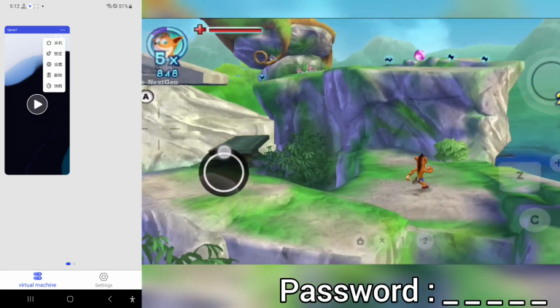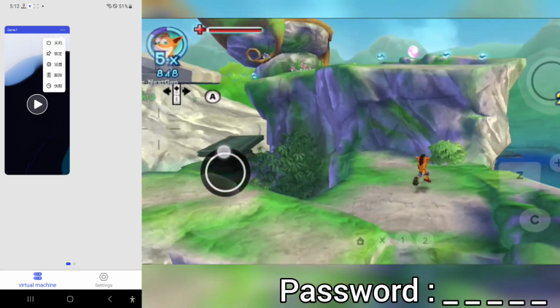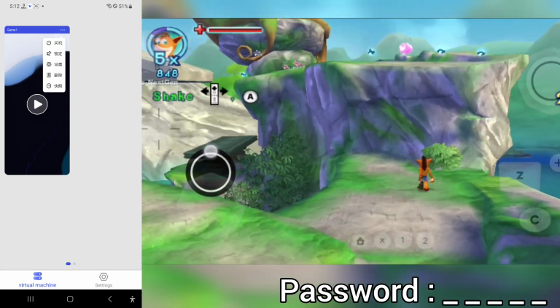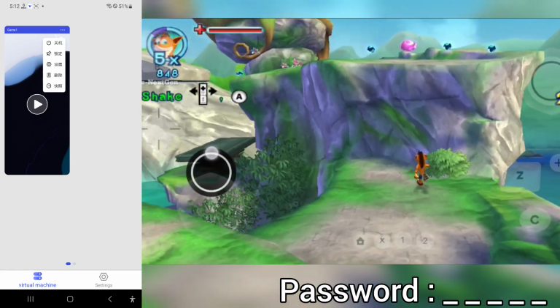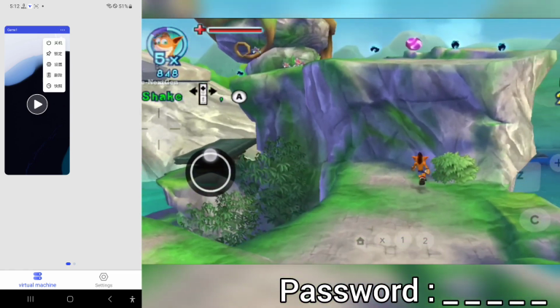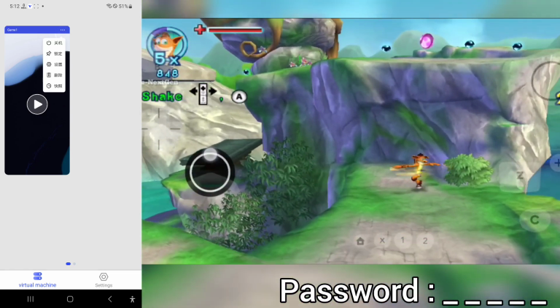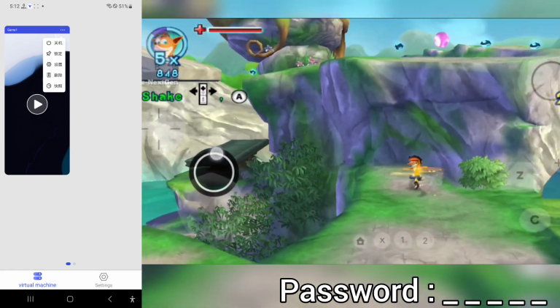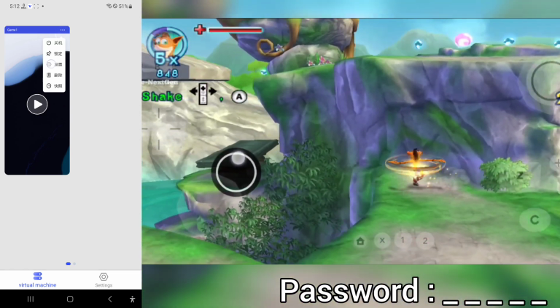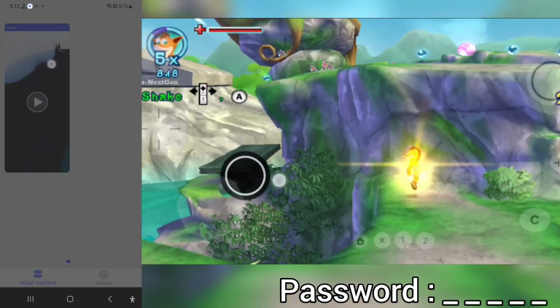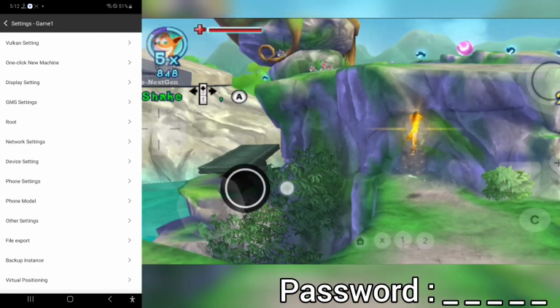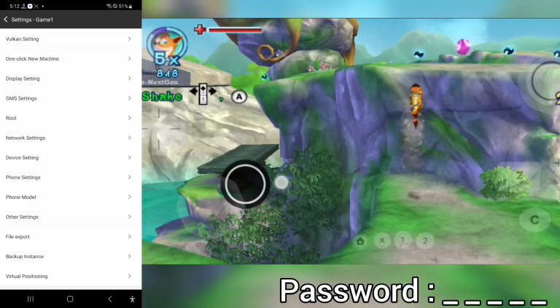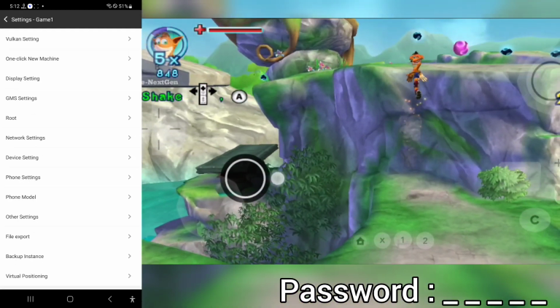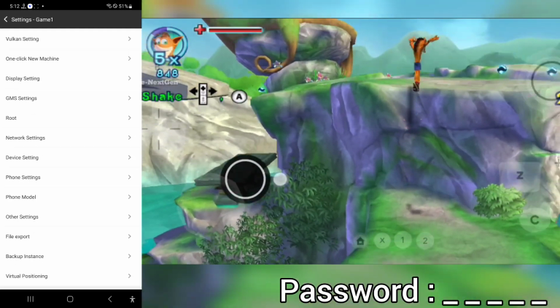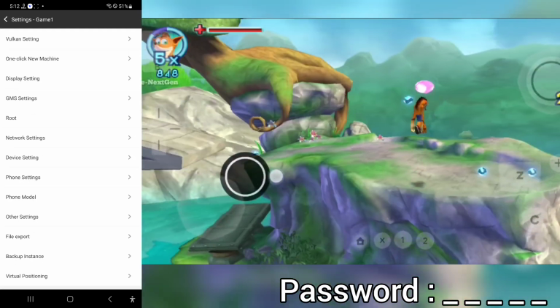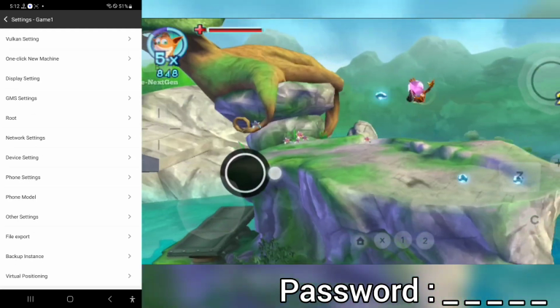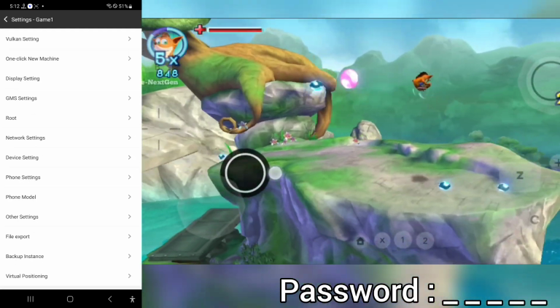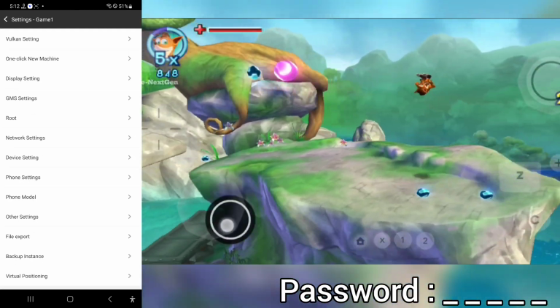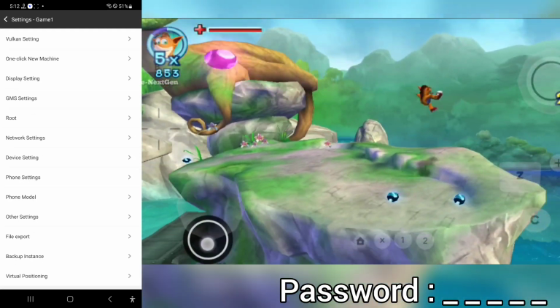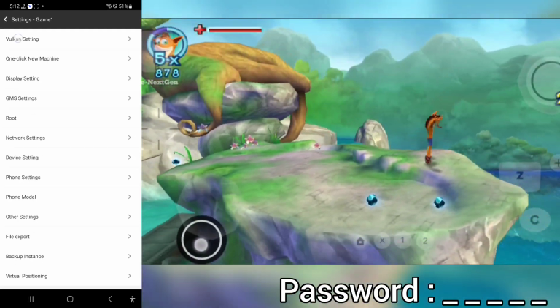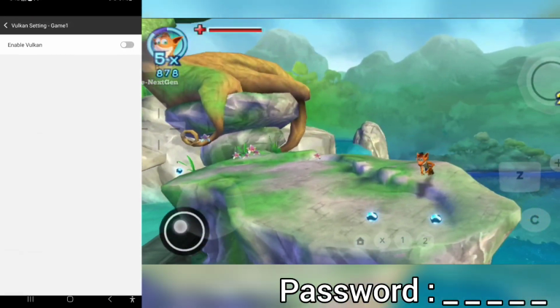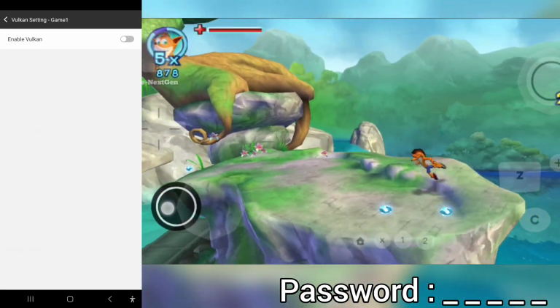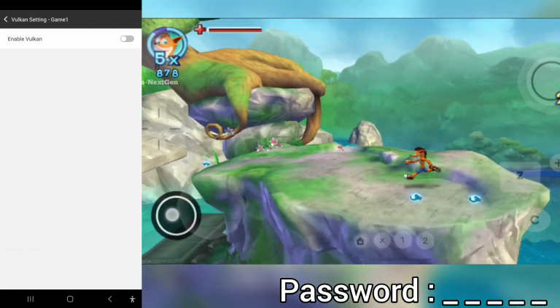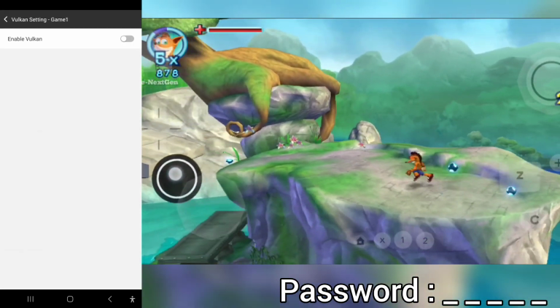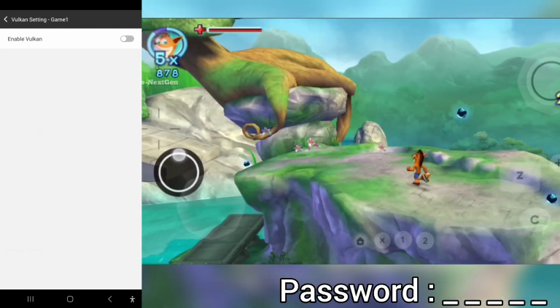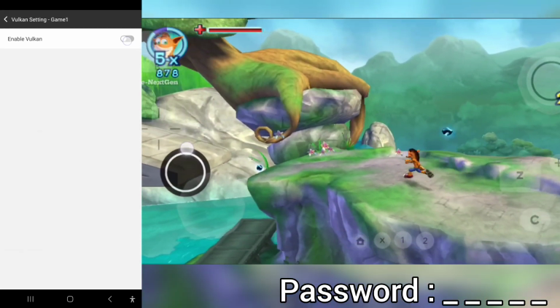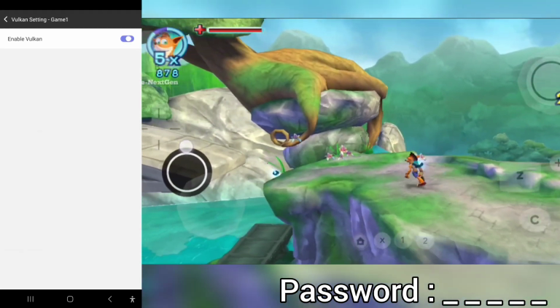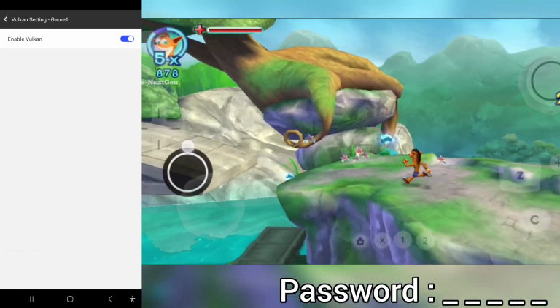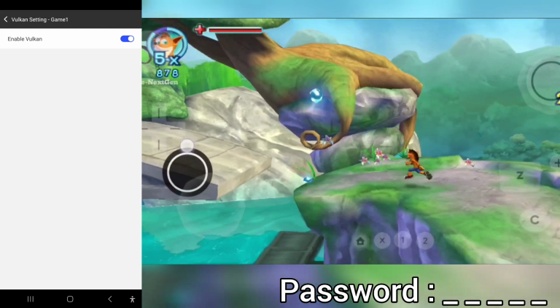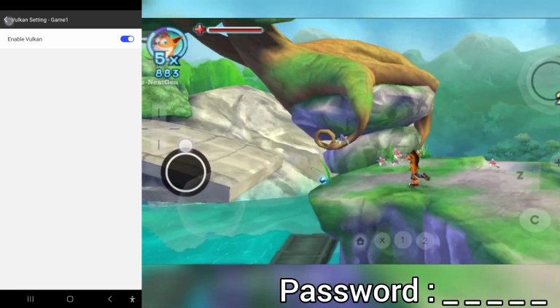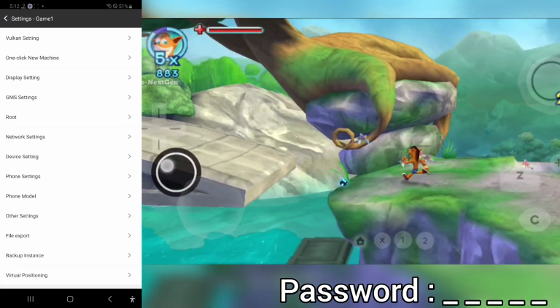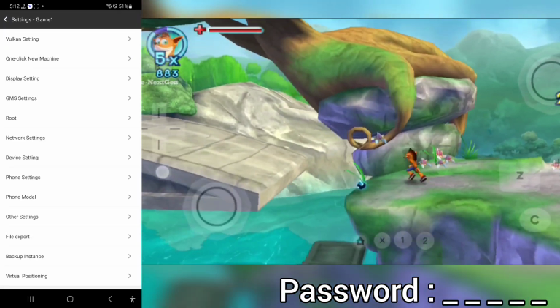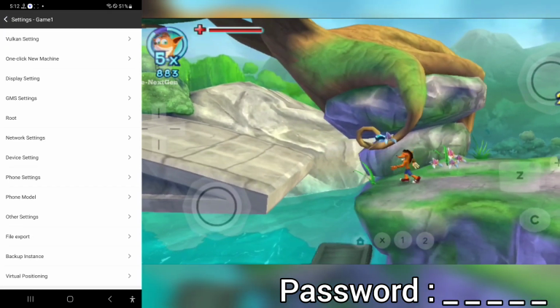To do a spin jump and get some real hype, shake the Wii remote and then press the A button.